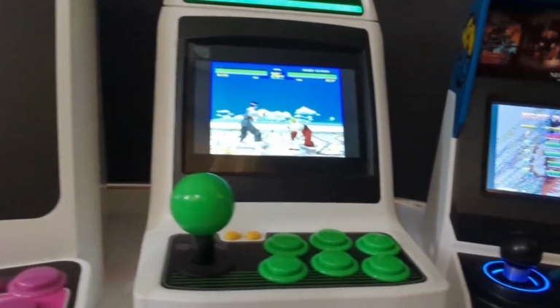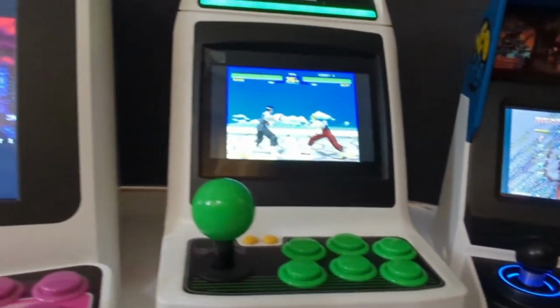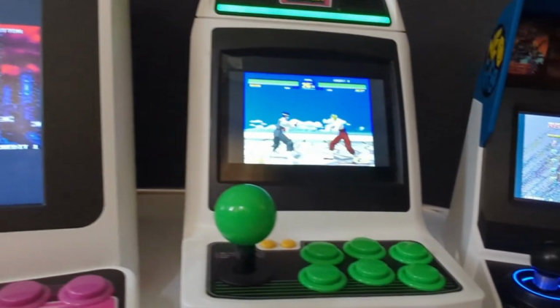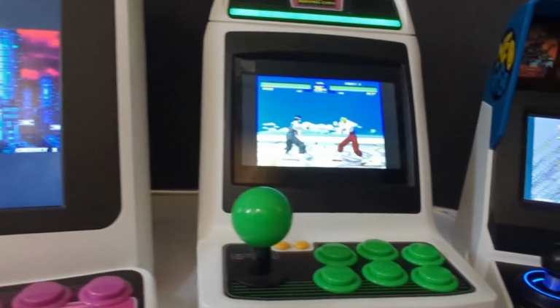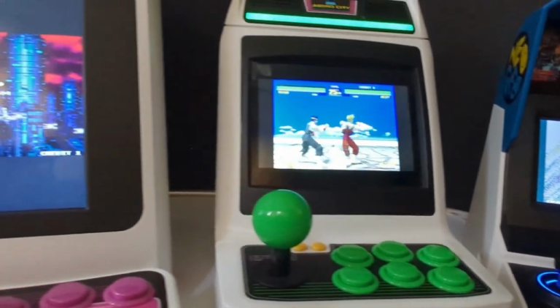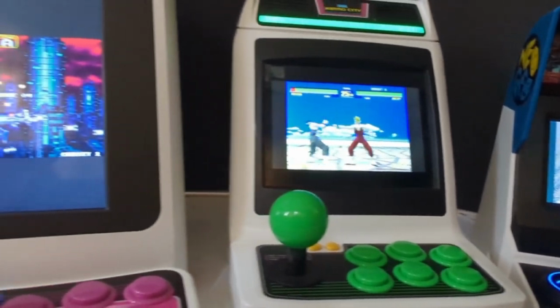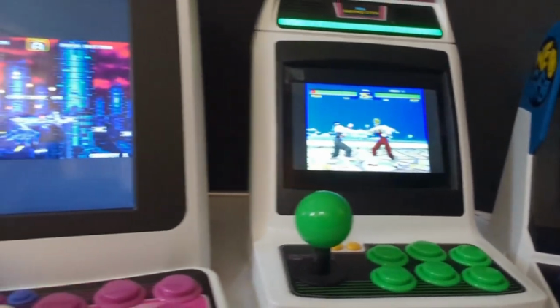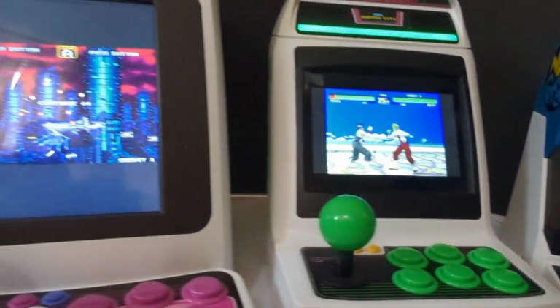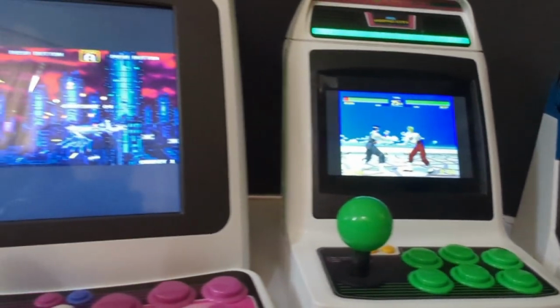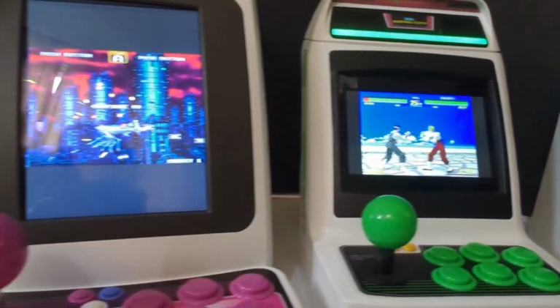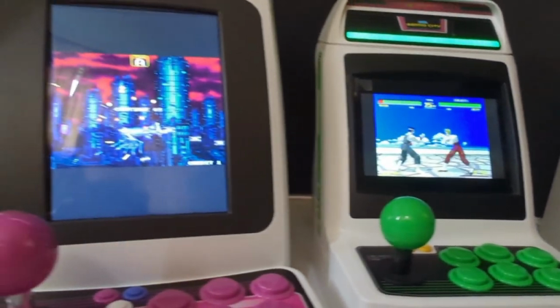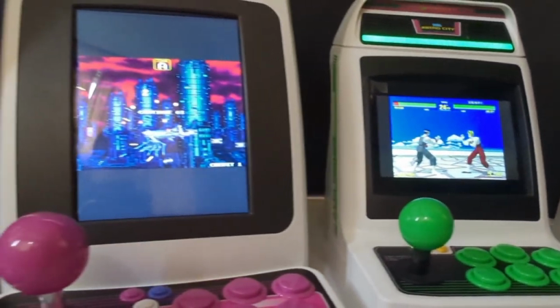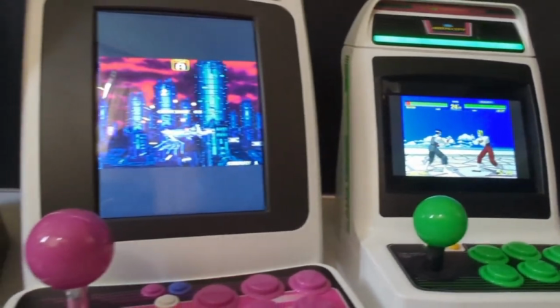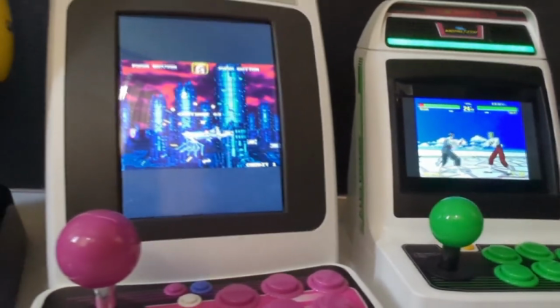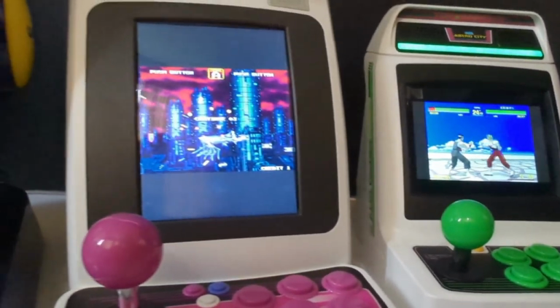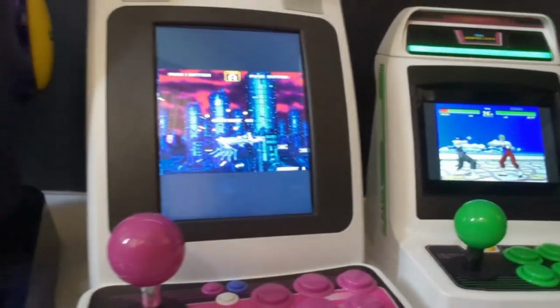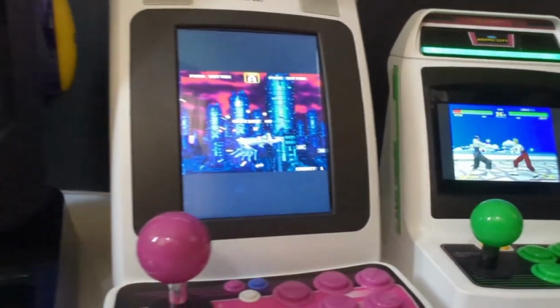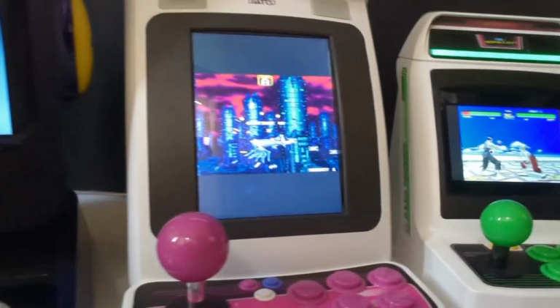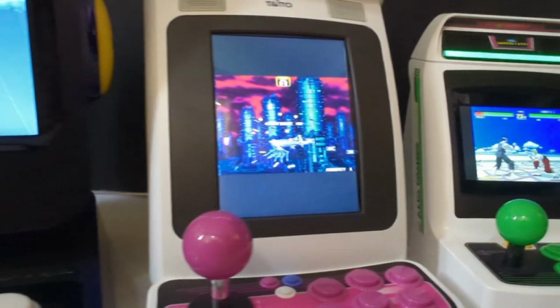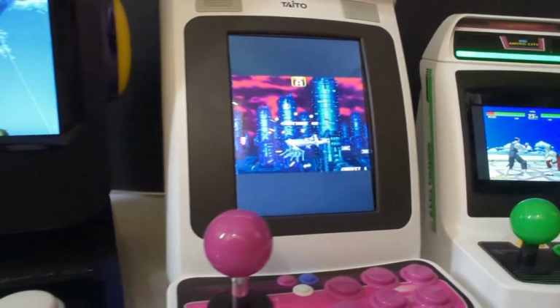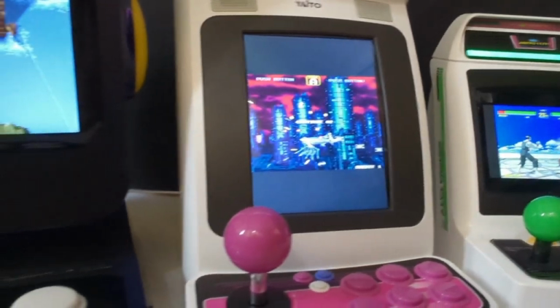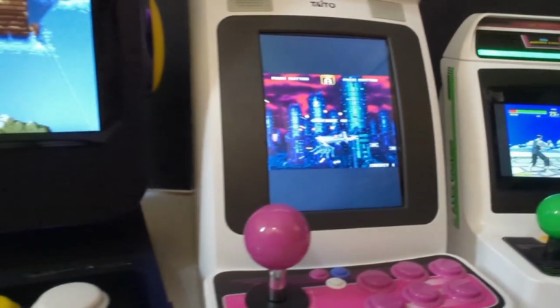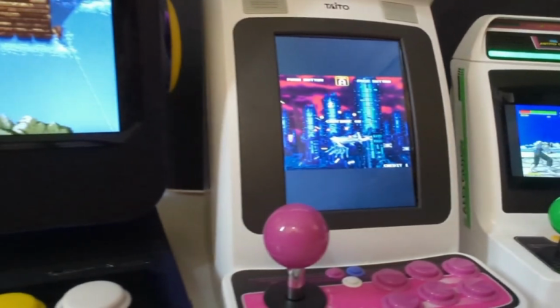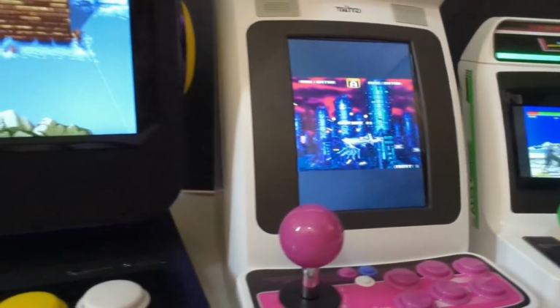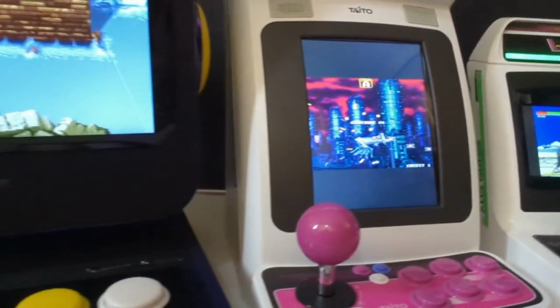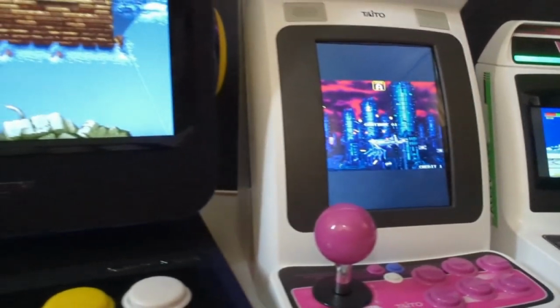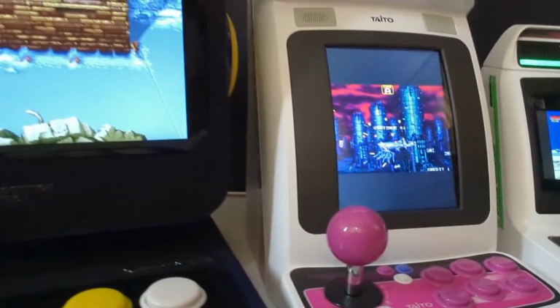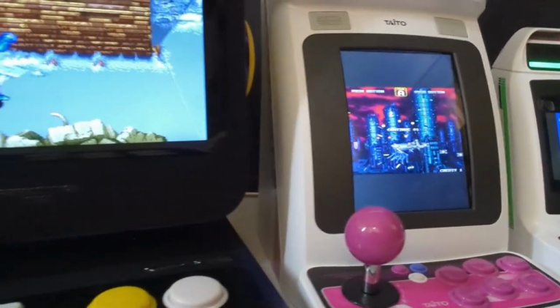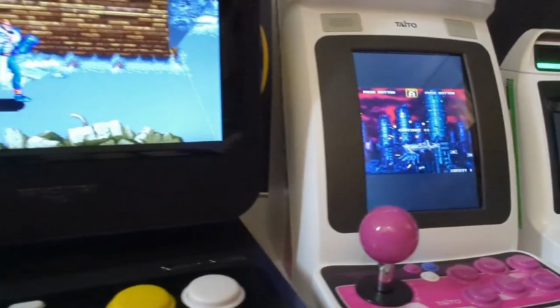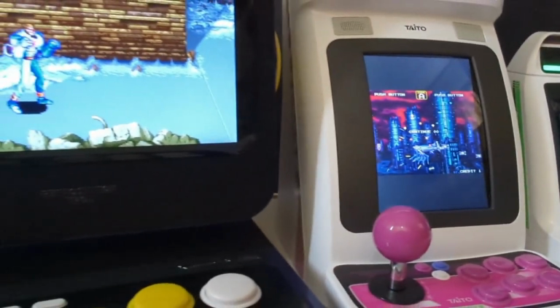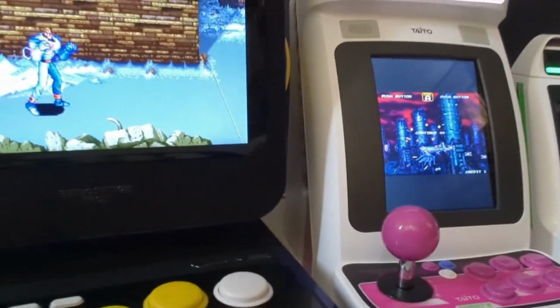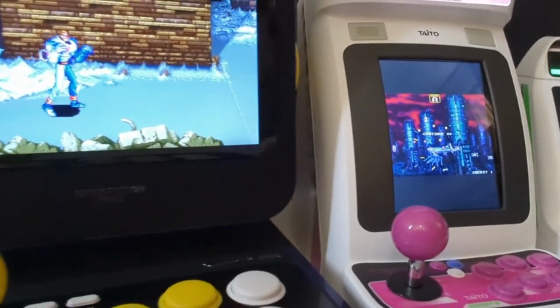So let's see if I can recreate the same arcade feel by getting all of these machines on at once at full volume.